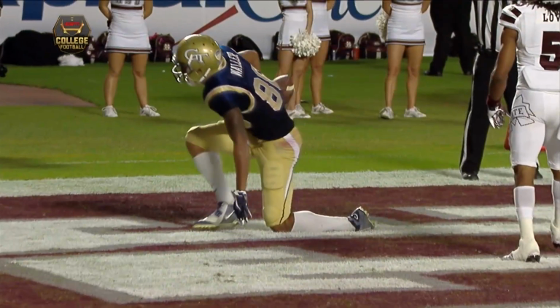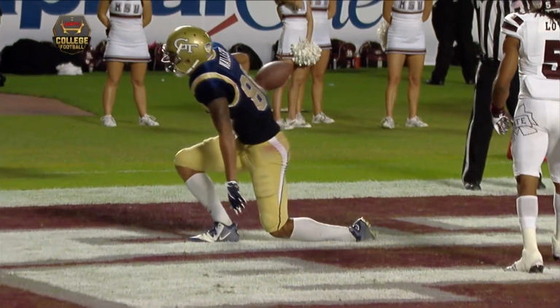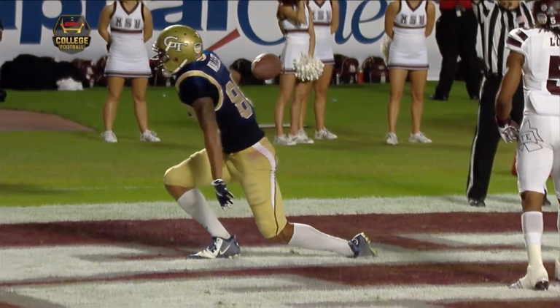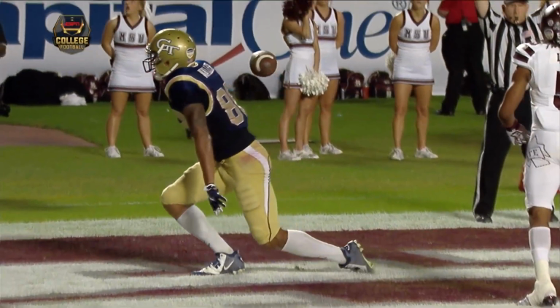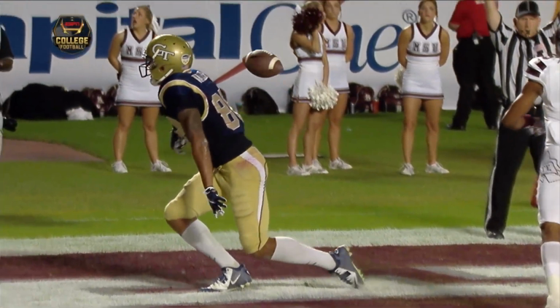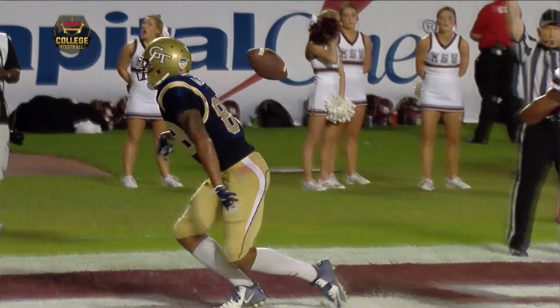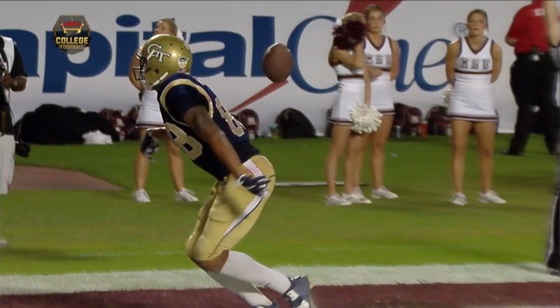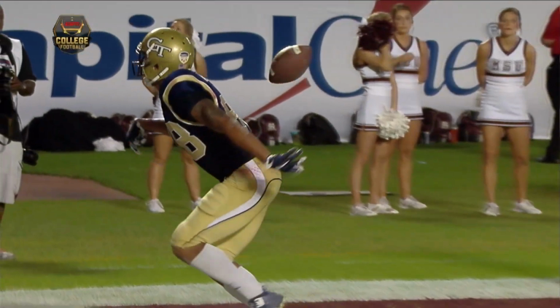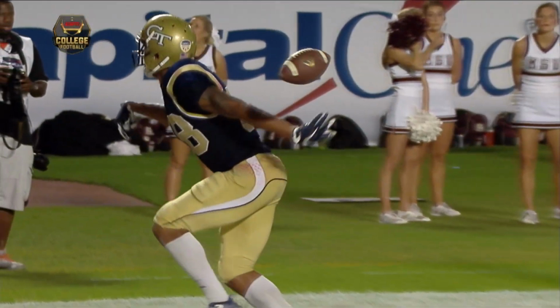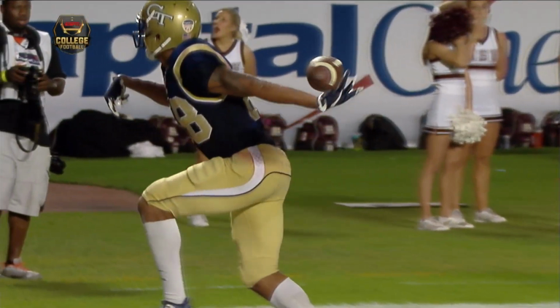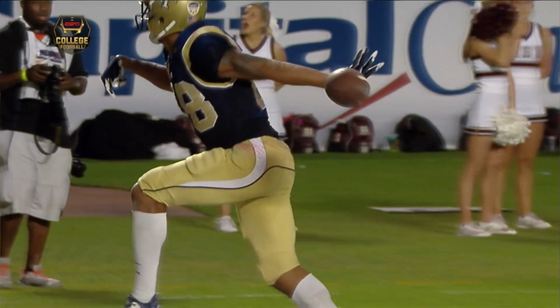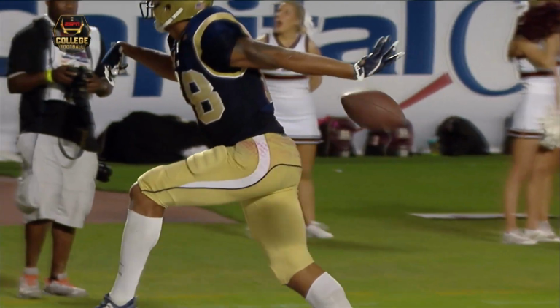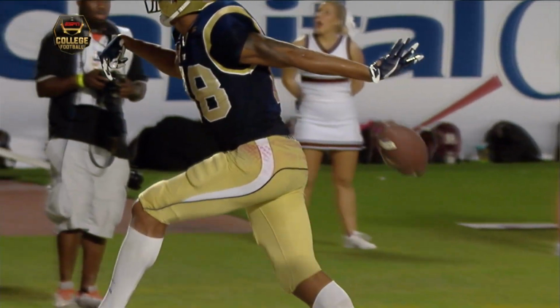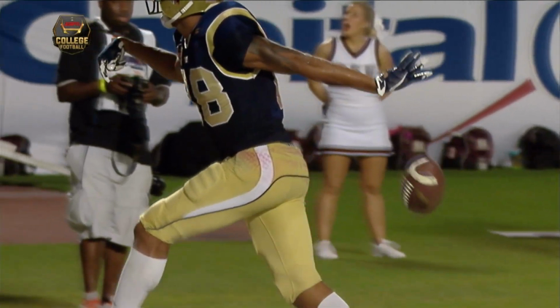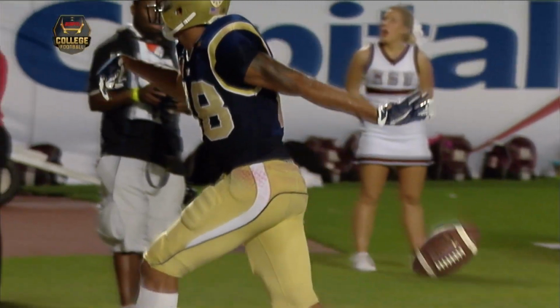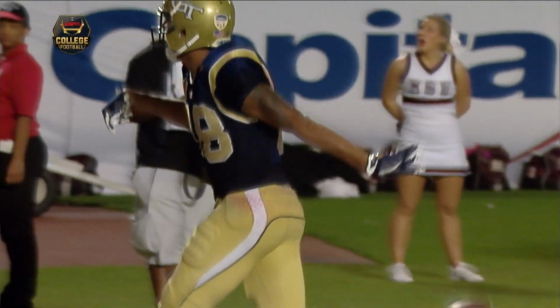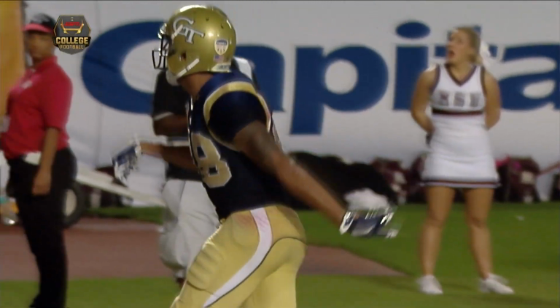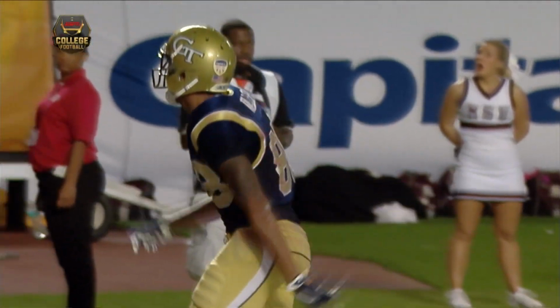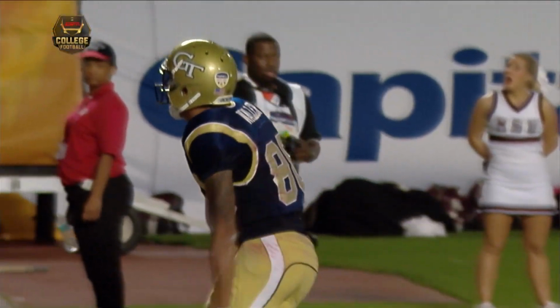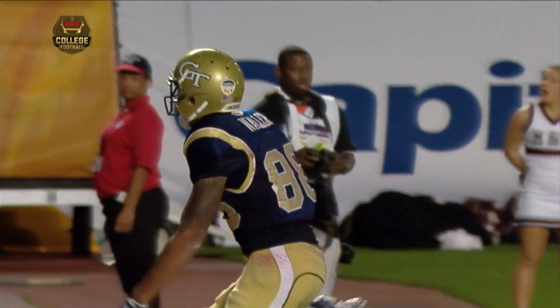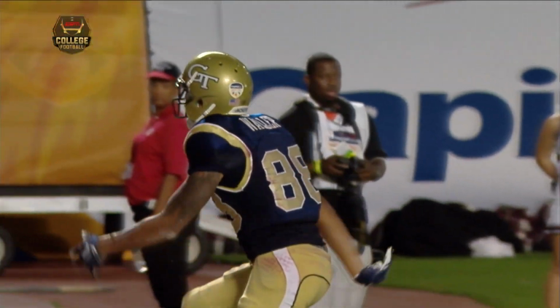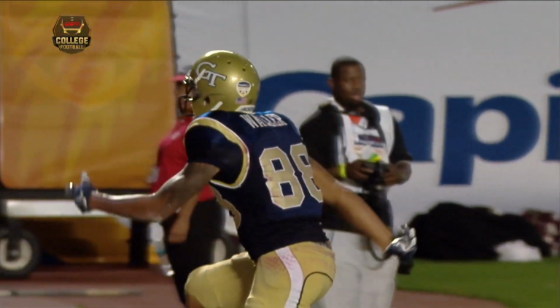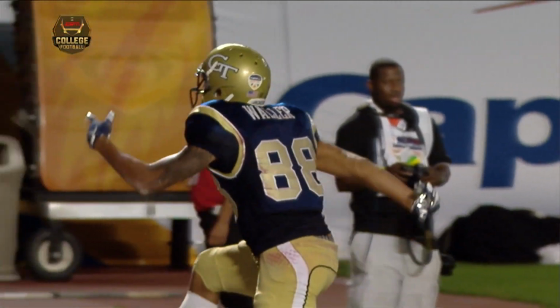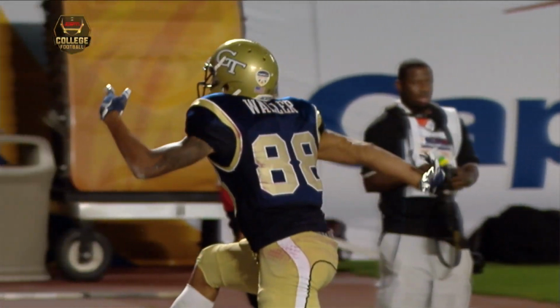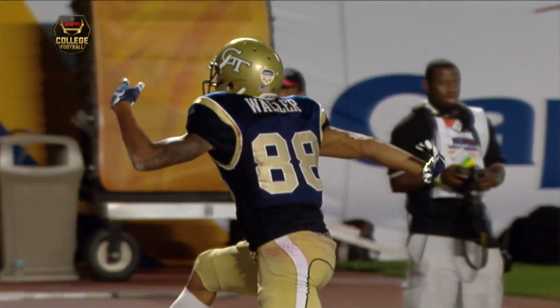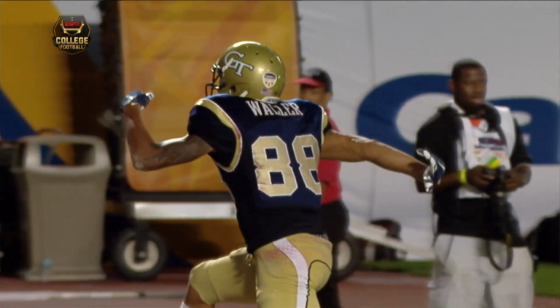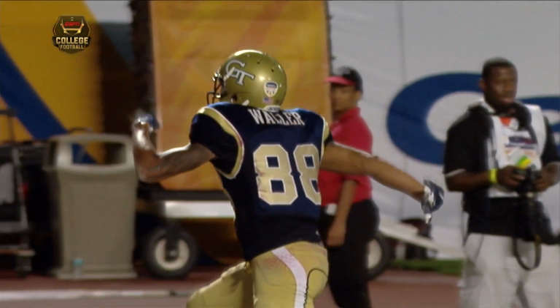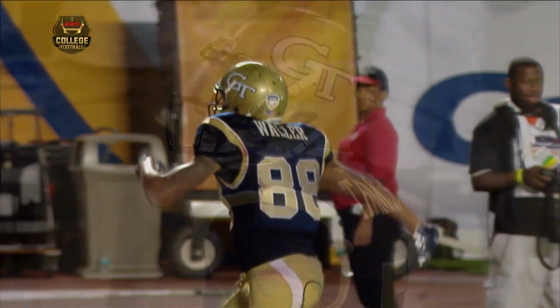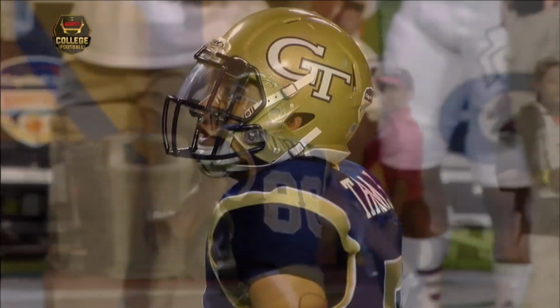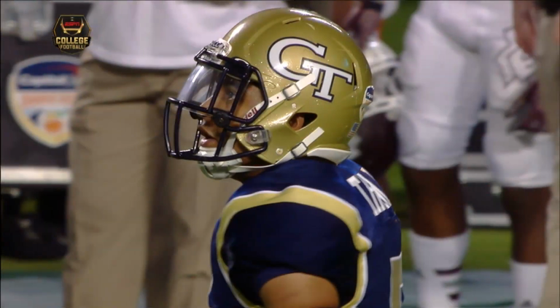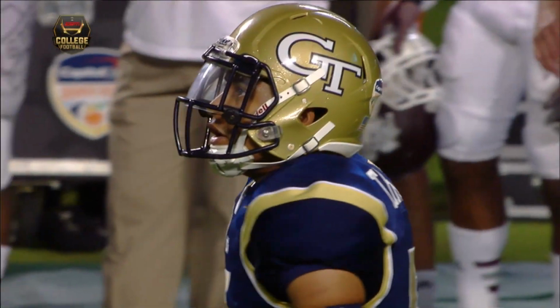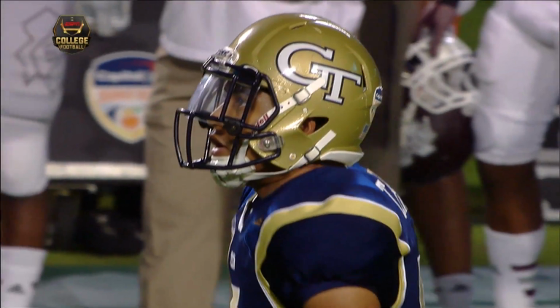Three possessions for Paul Johnson's Georgia Tech offense and two touchdowns.